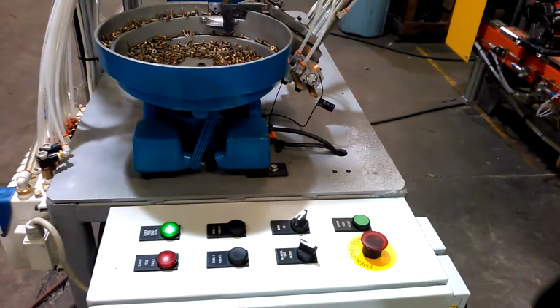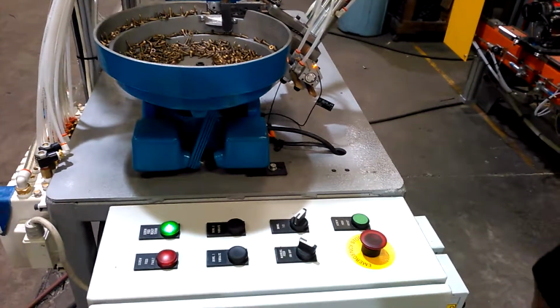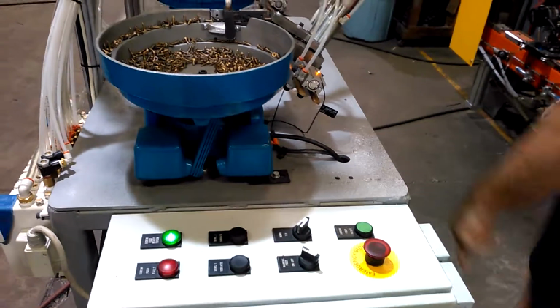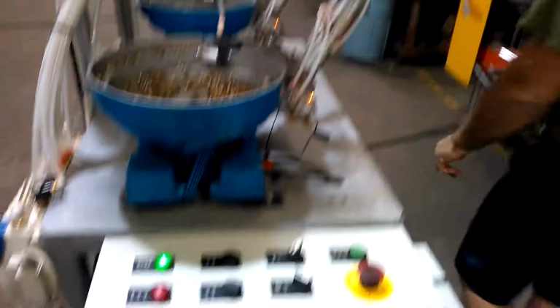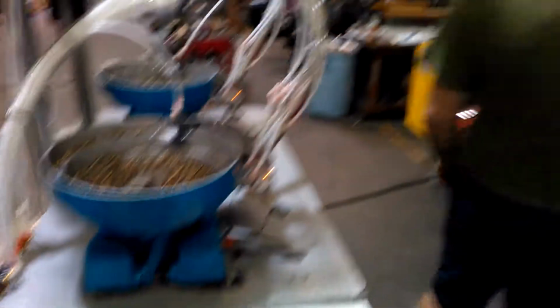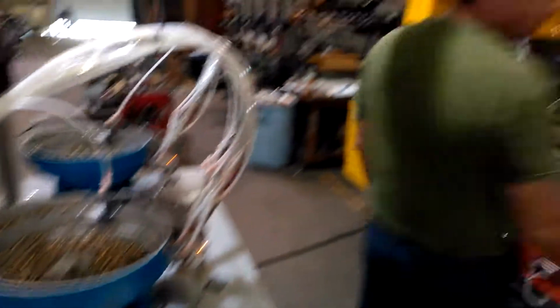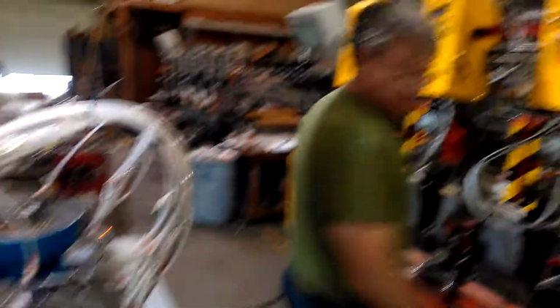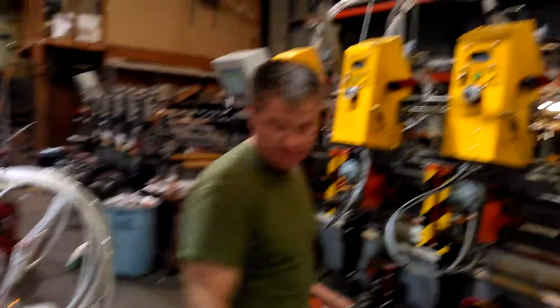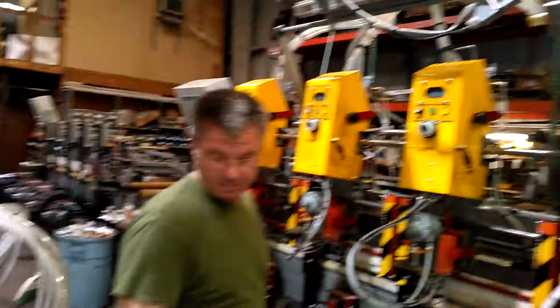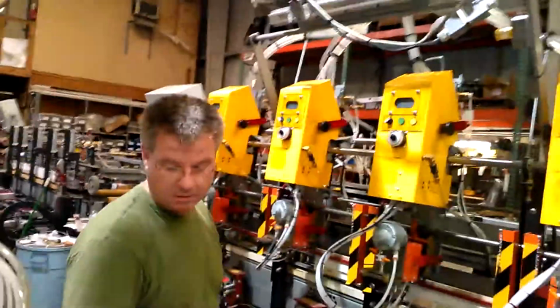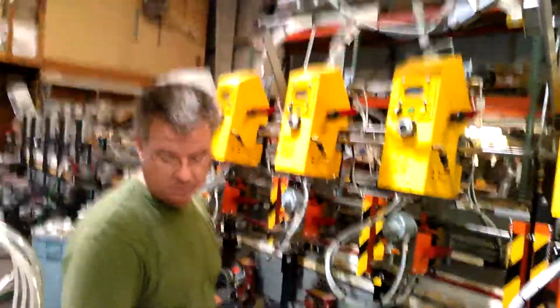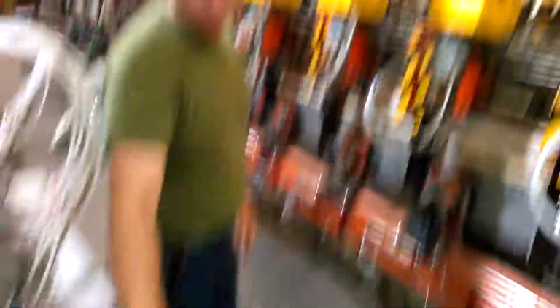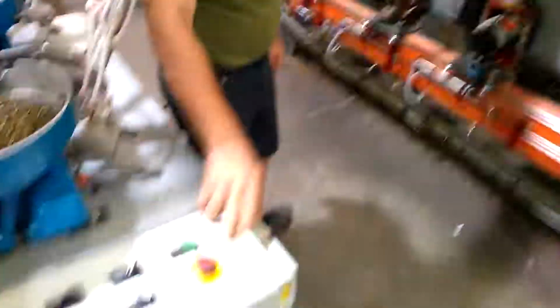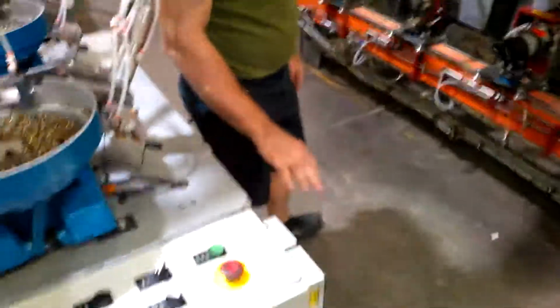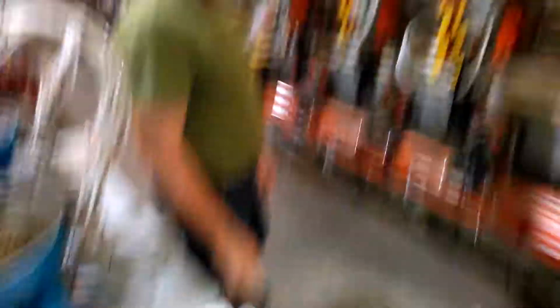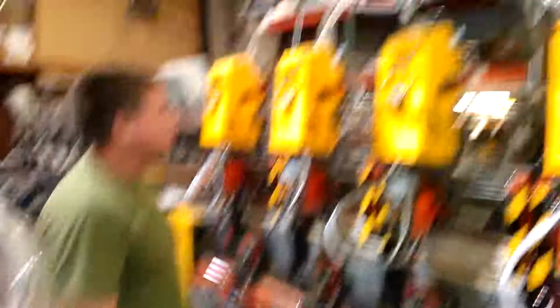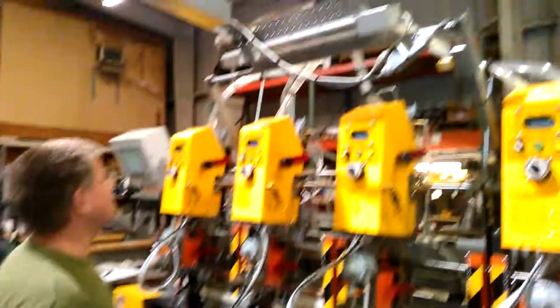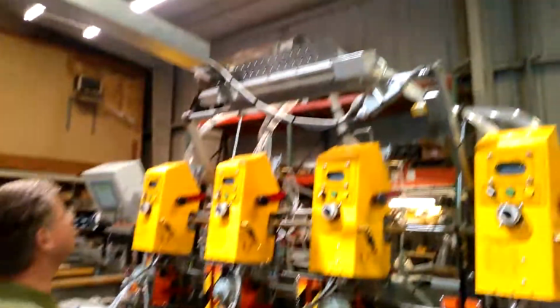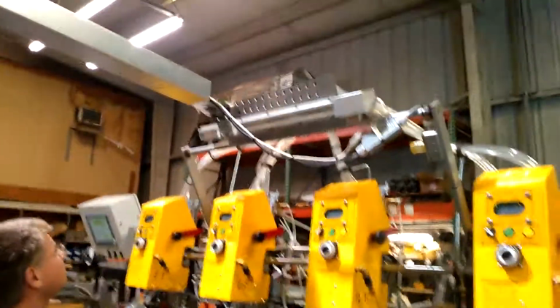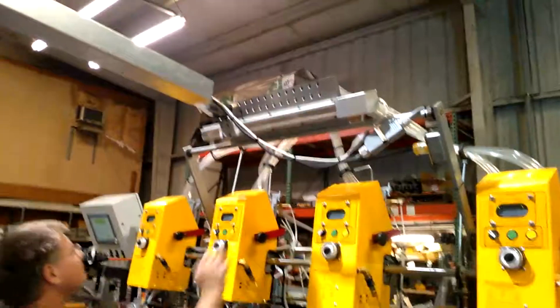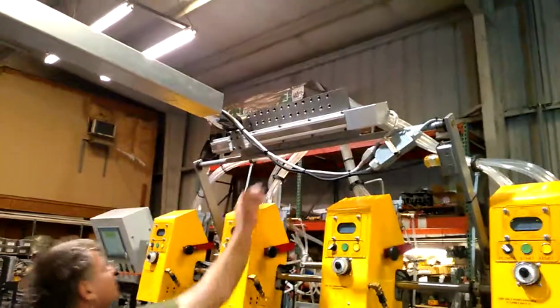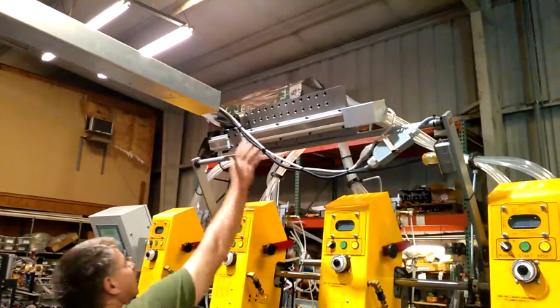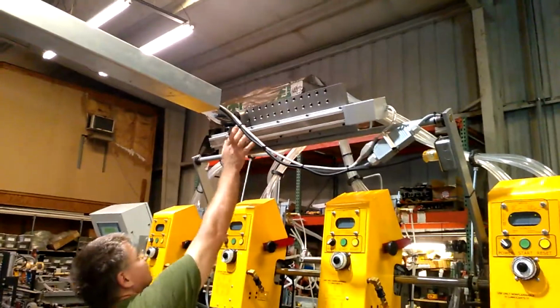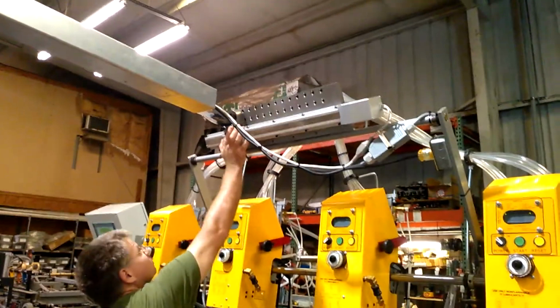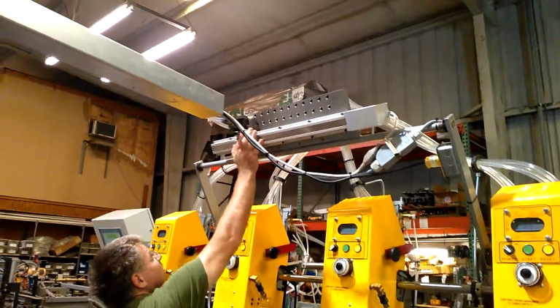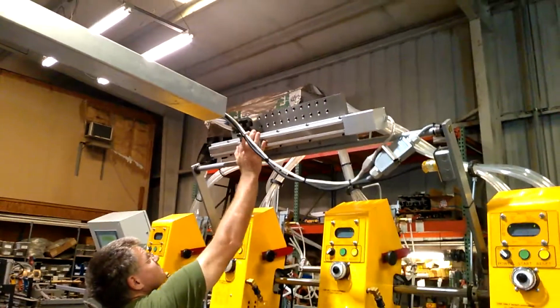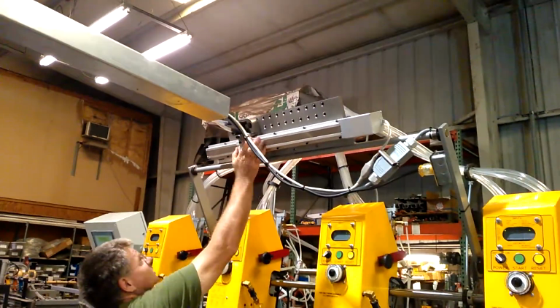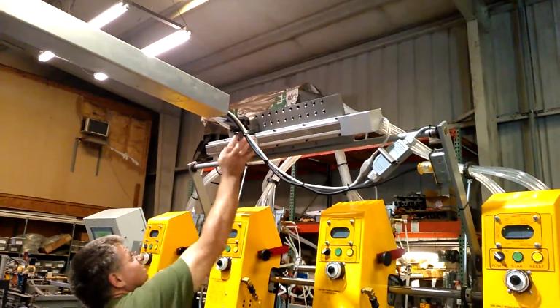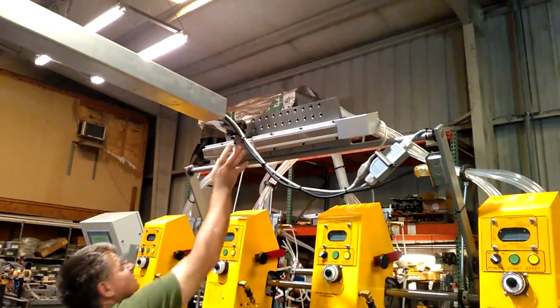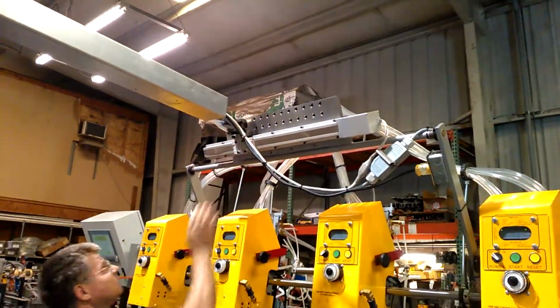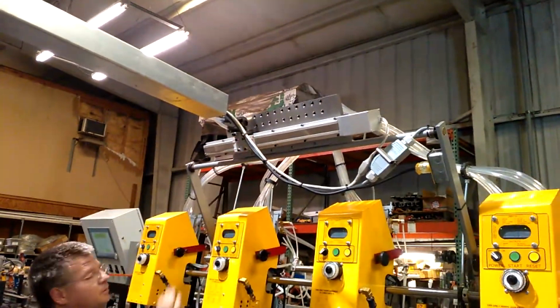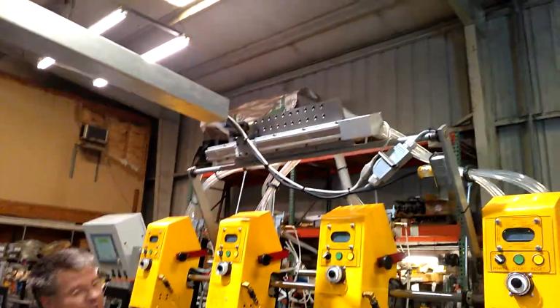I'm going to turn it off so the unit will shut itself off. I'm going to go over here and hit power. Power's off. I can move this — no problem.